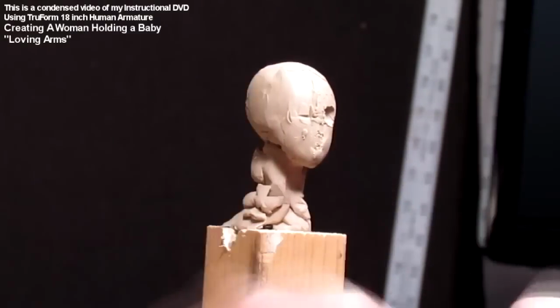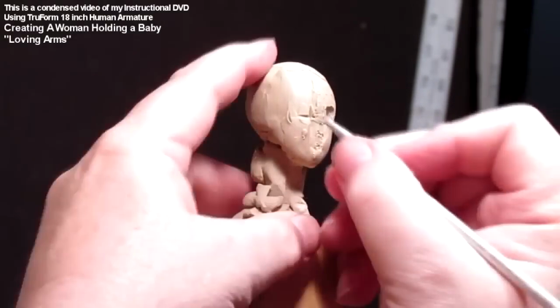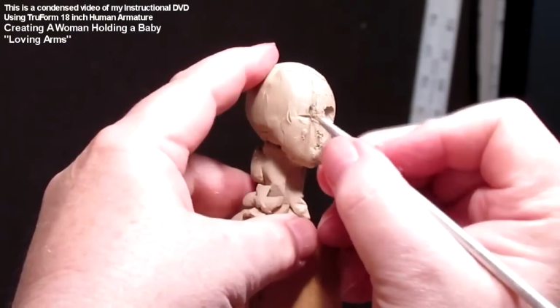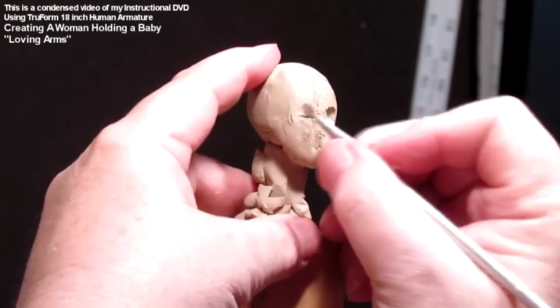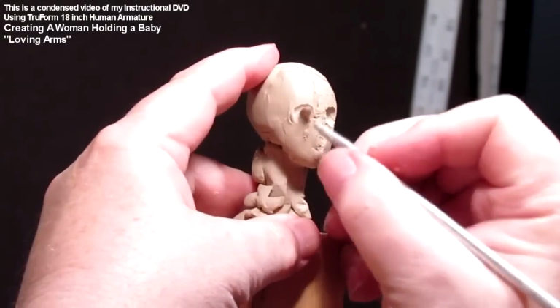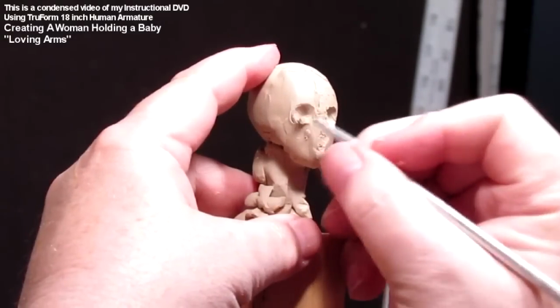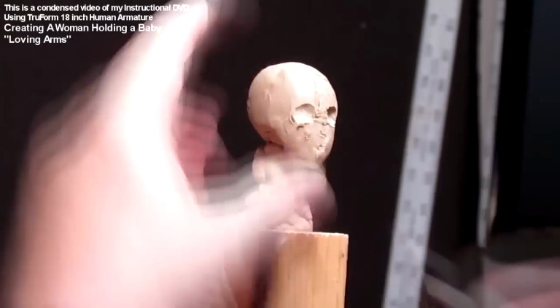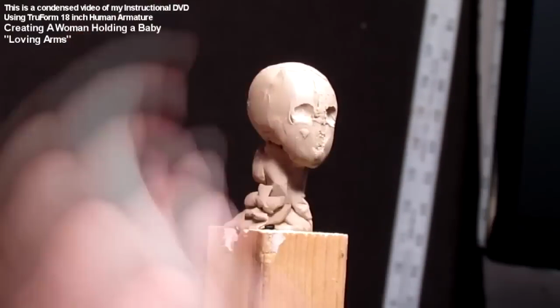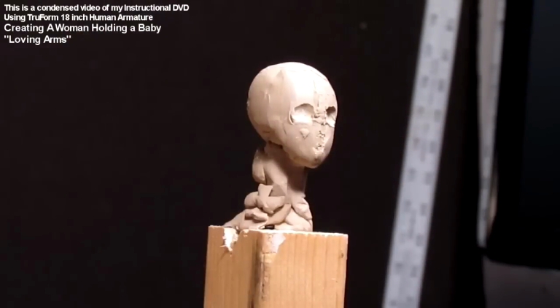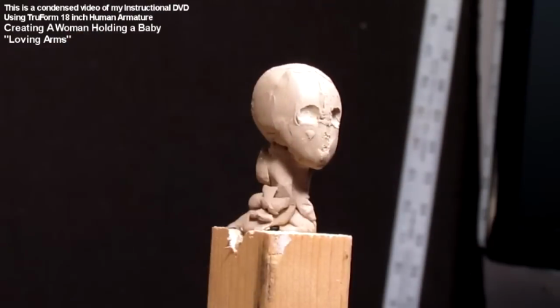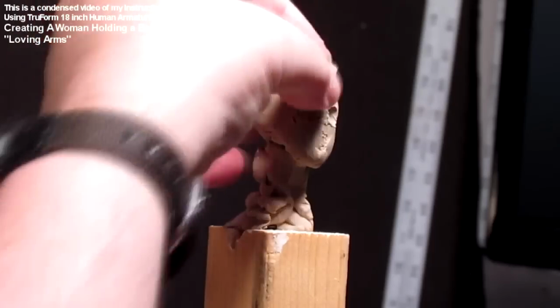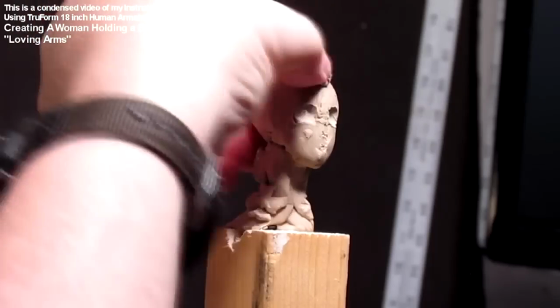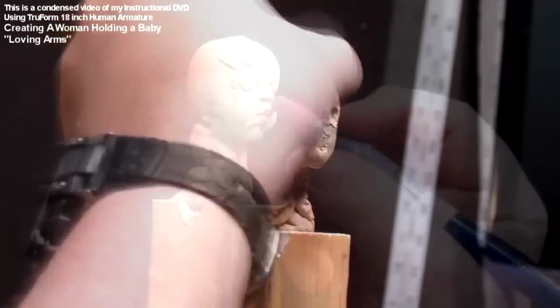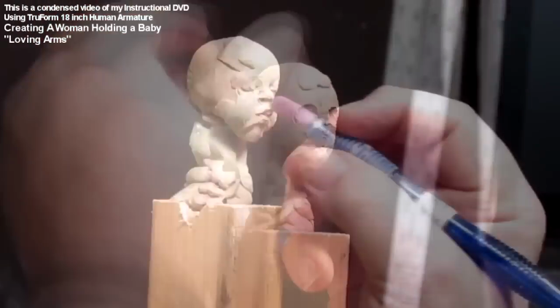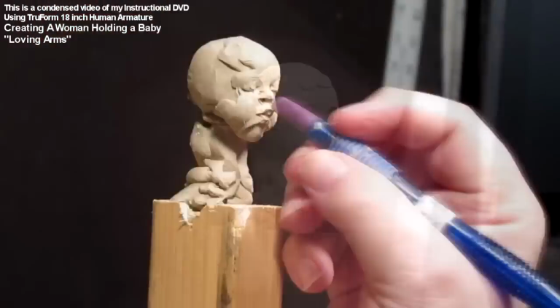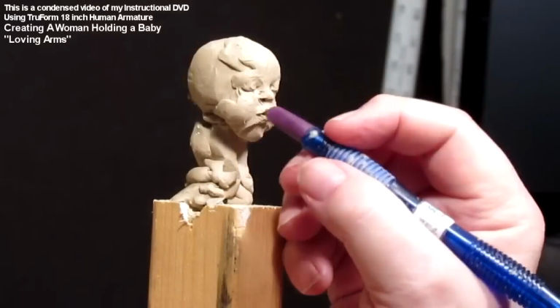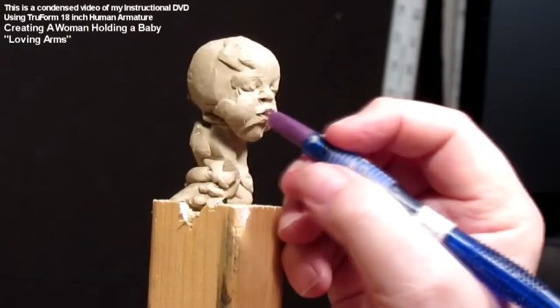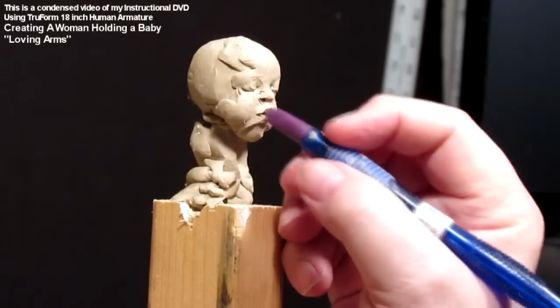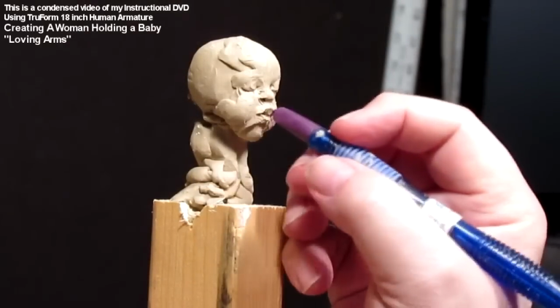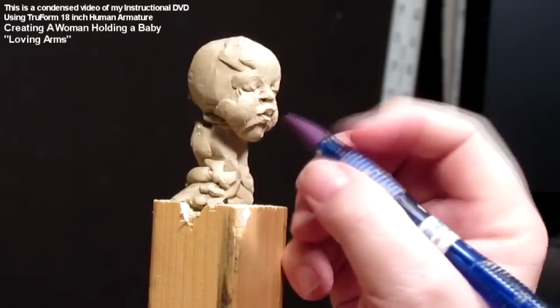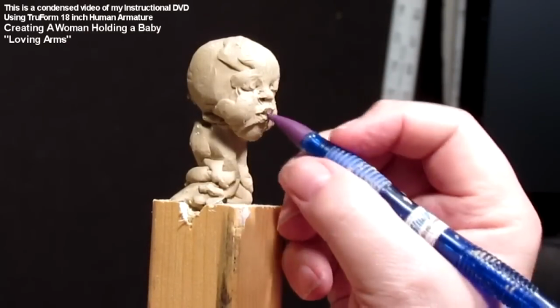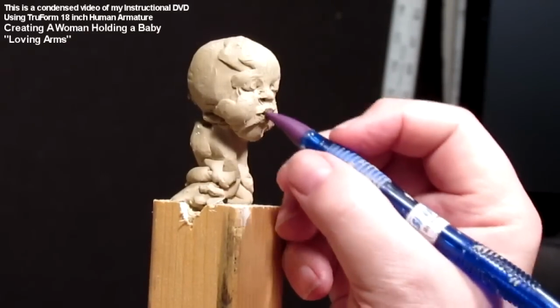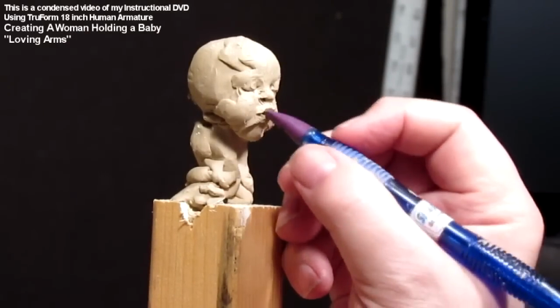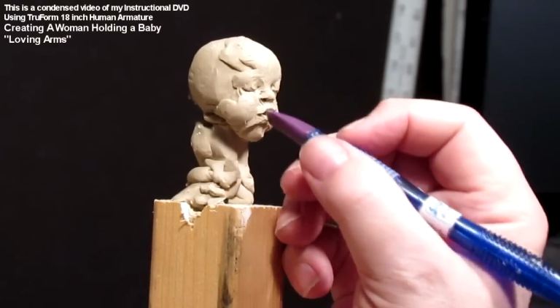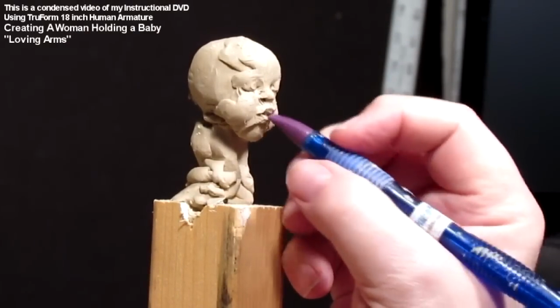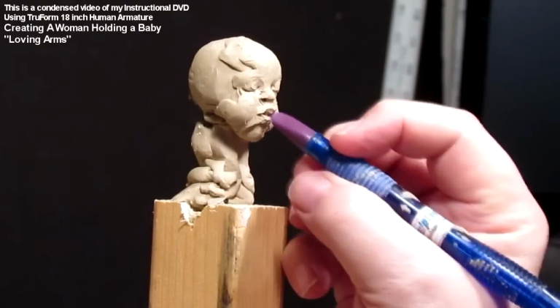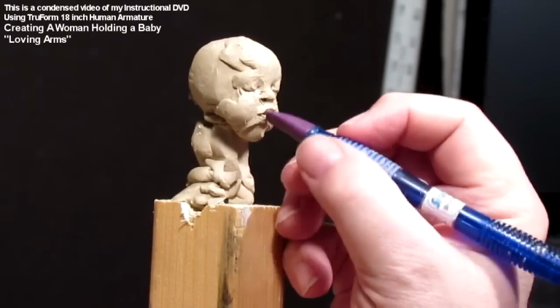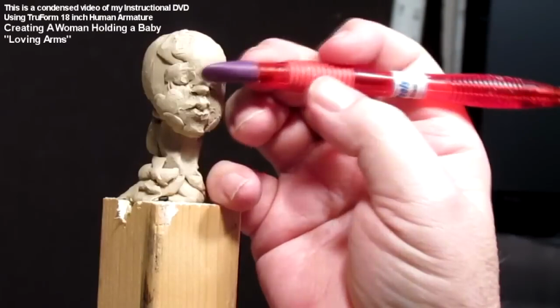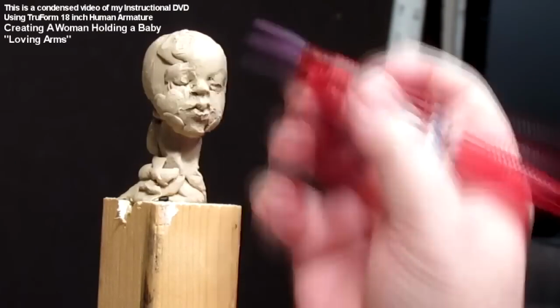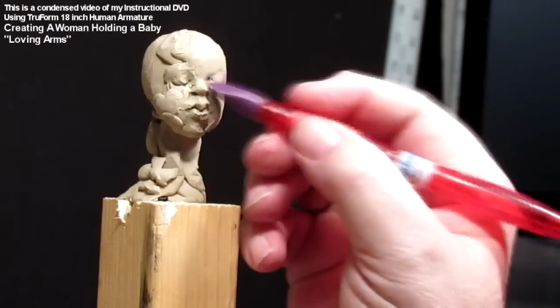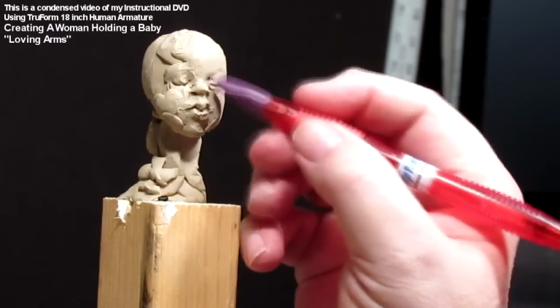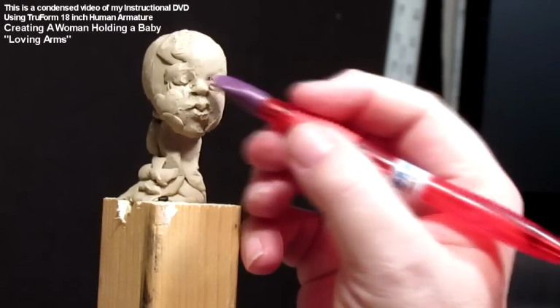Here I'm working on the baby's face, which is not easy. I hate doing baby's faces — they're very hard, very un-adult.